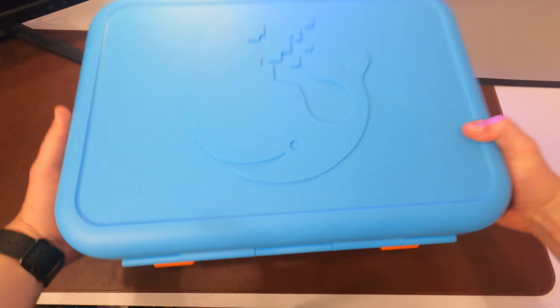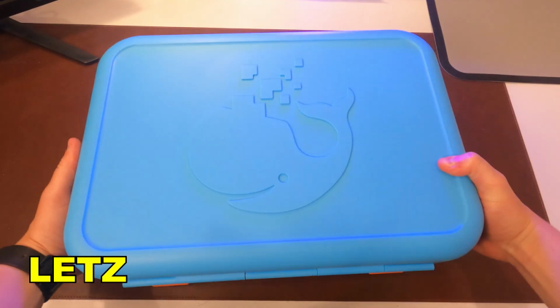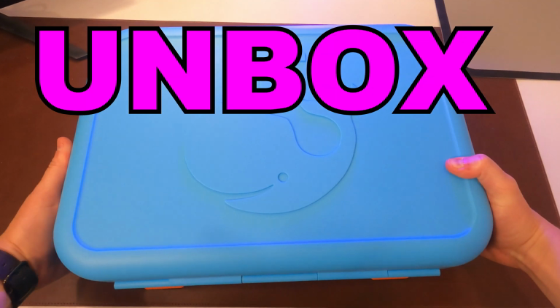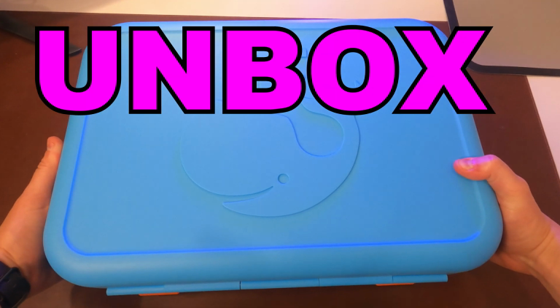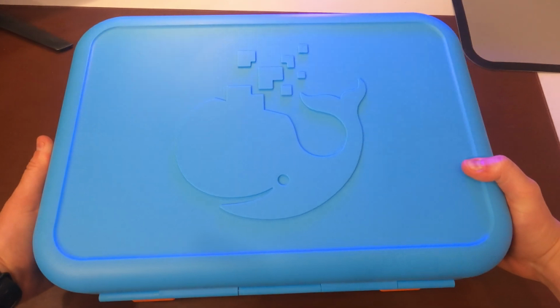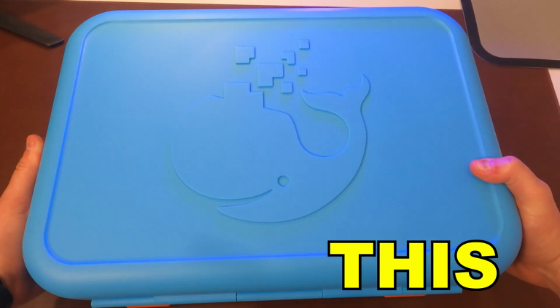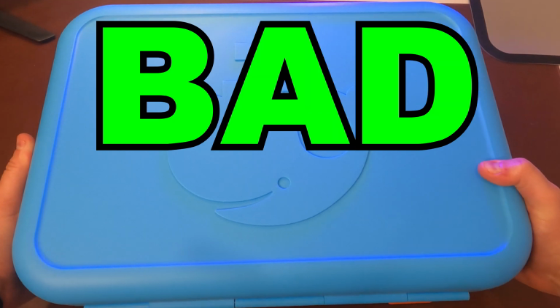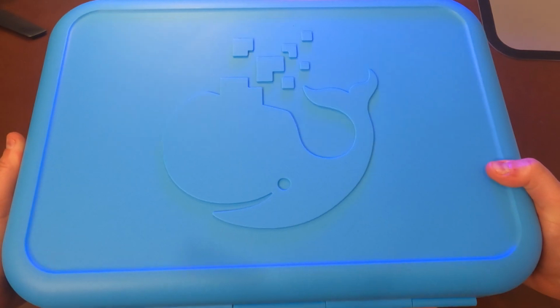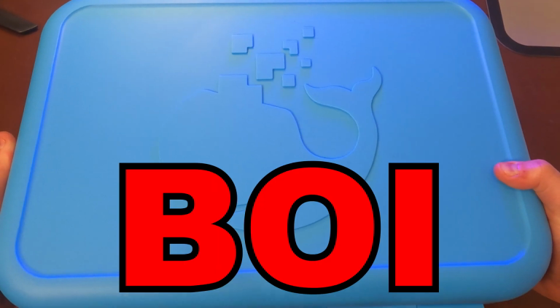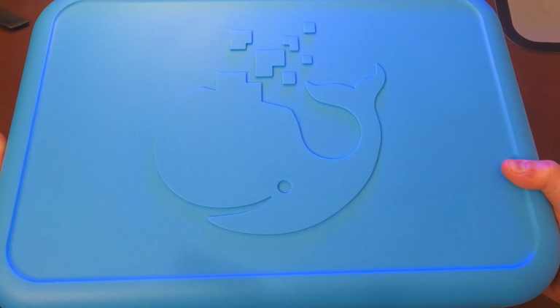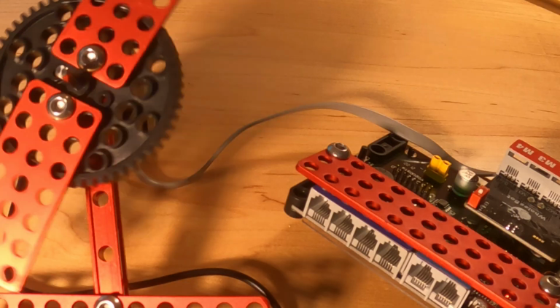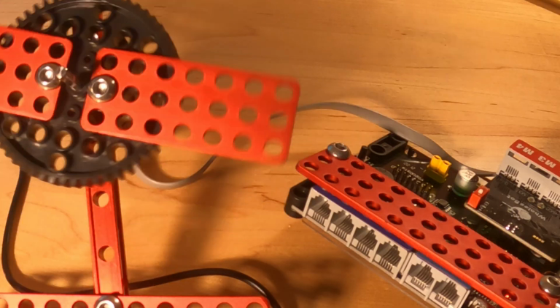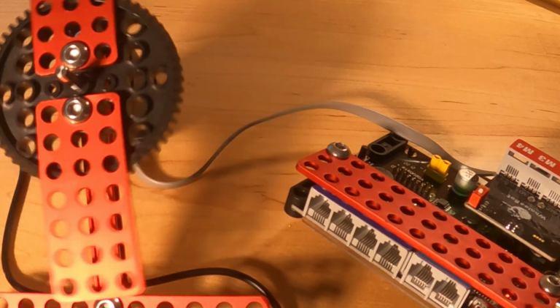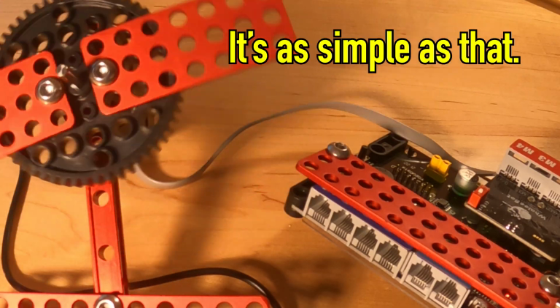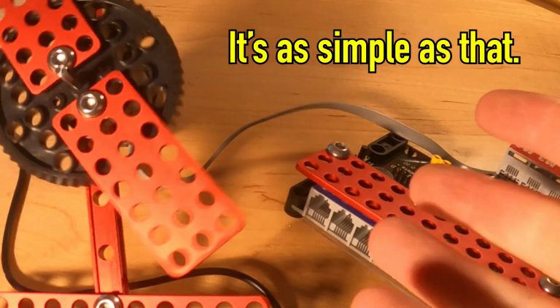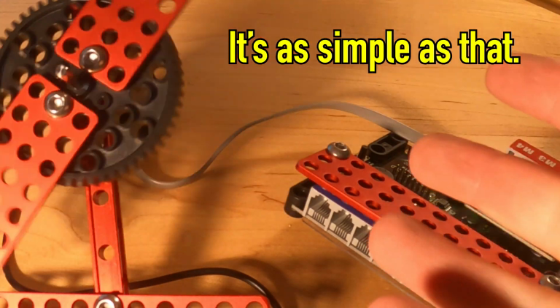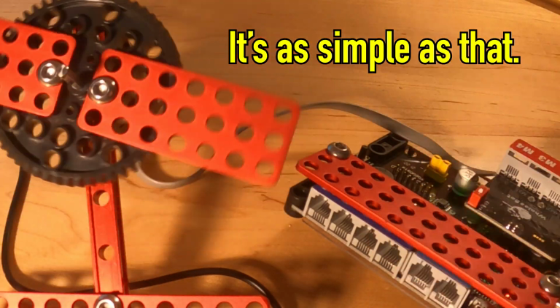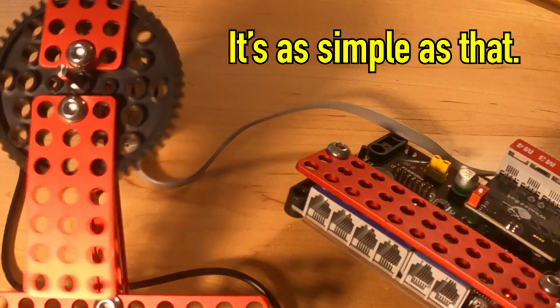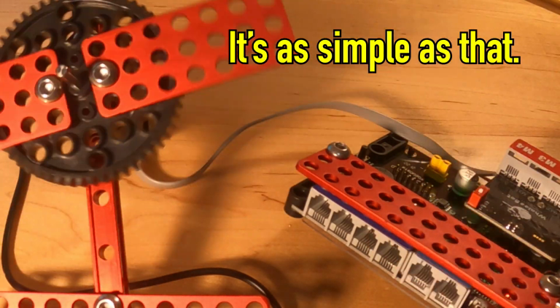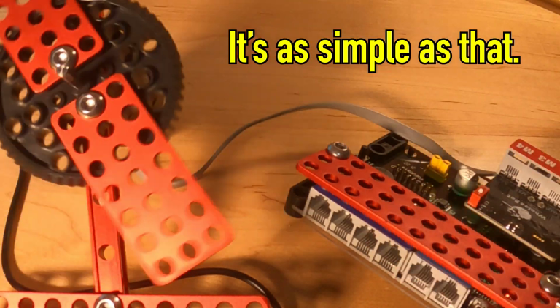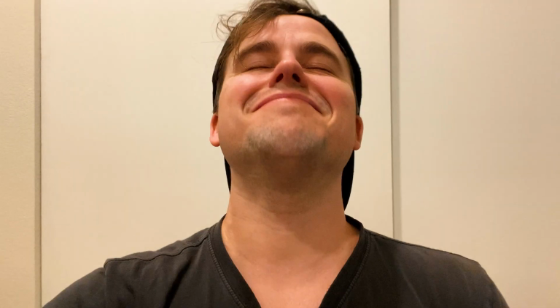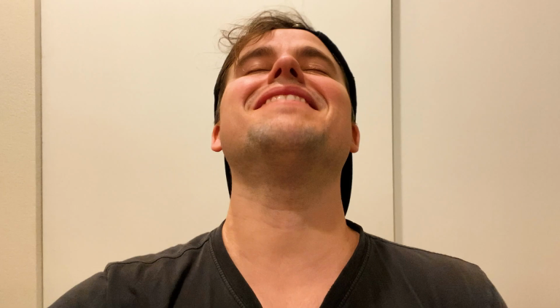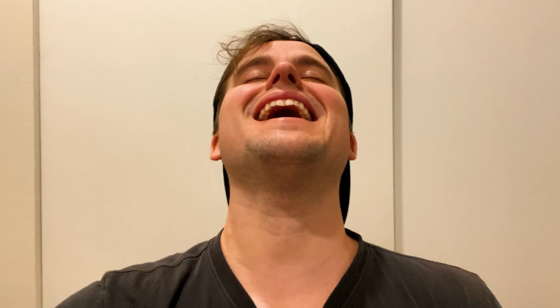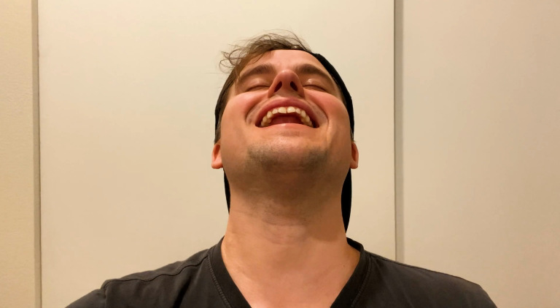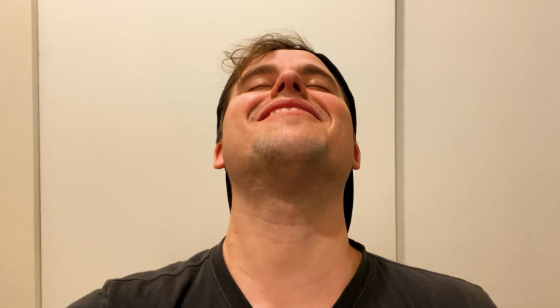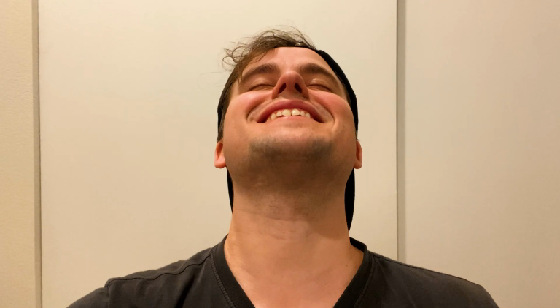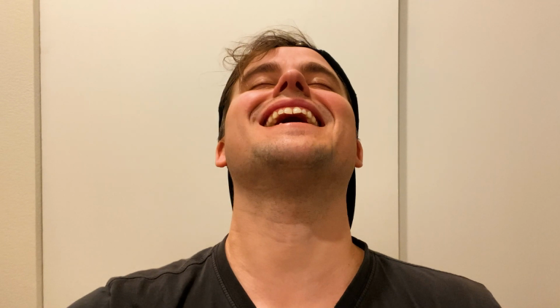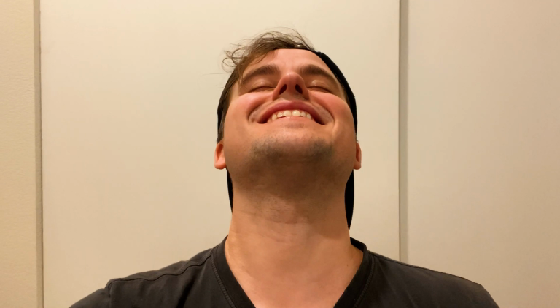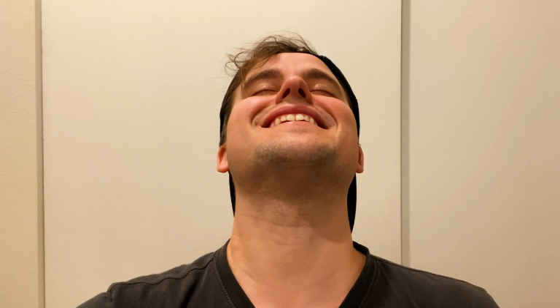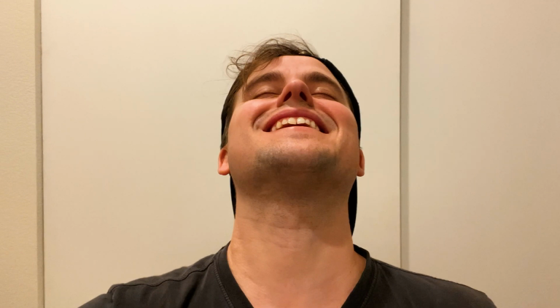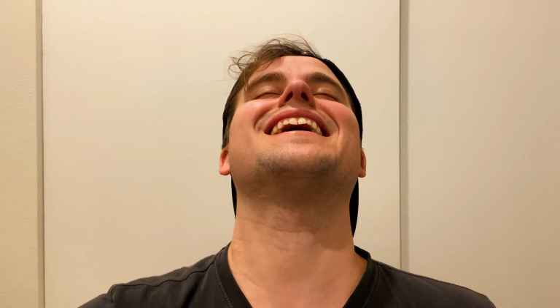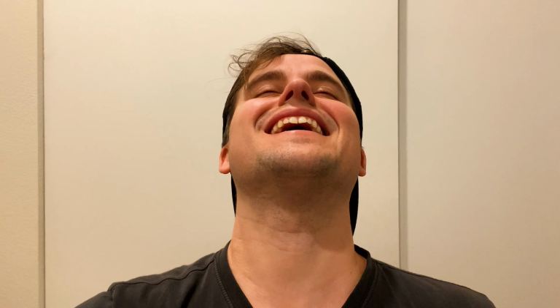Let's unbox this bad boy. It's as simple as that. Man, I wish I had this as a kid.